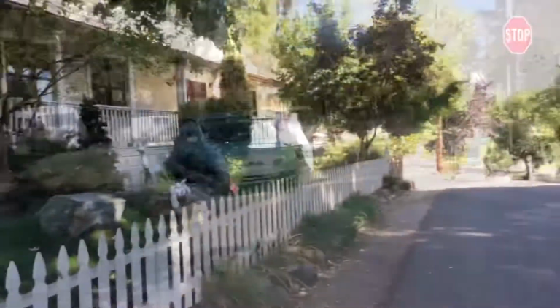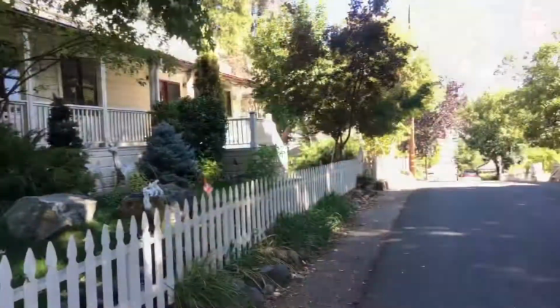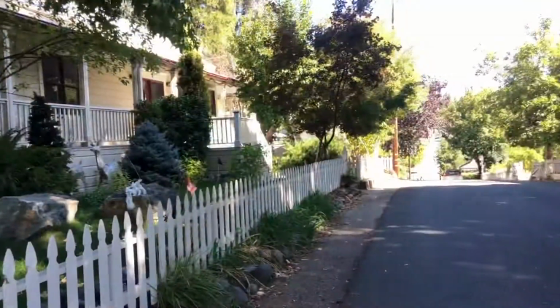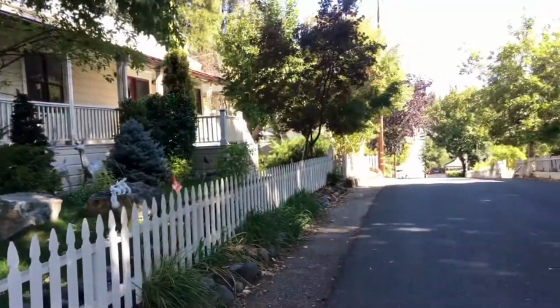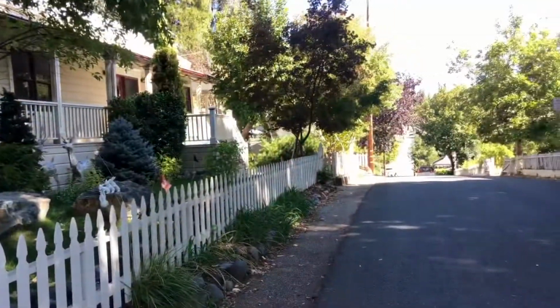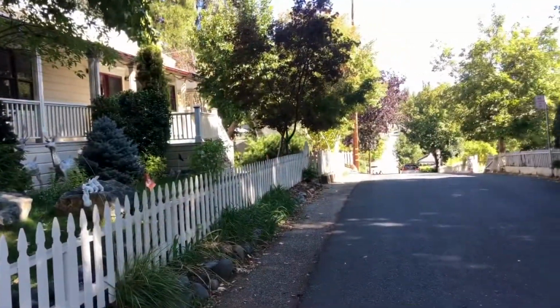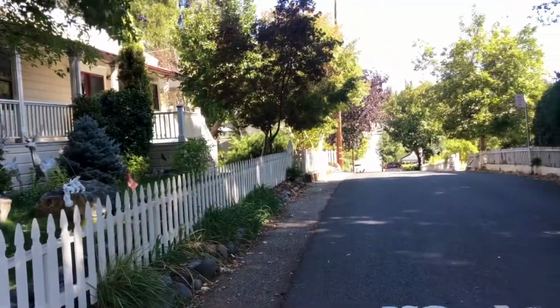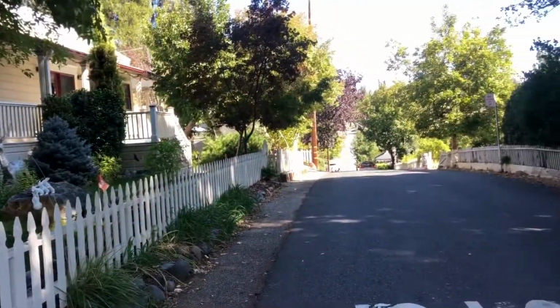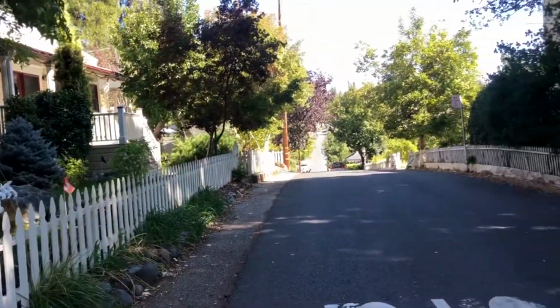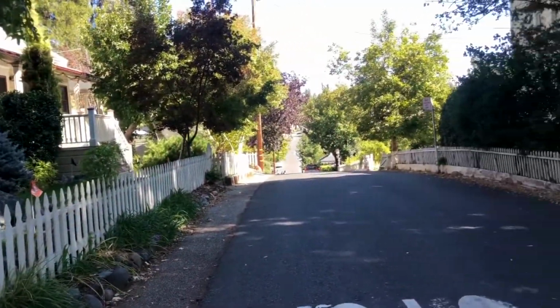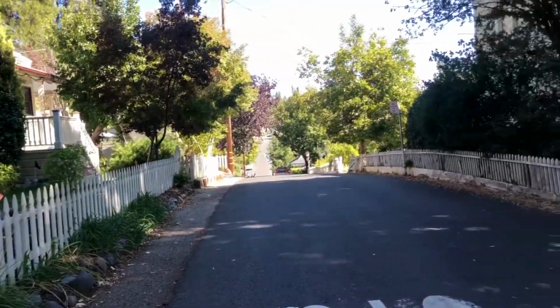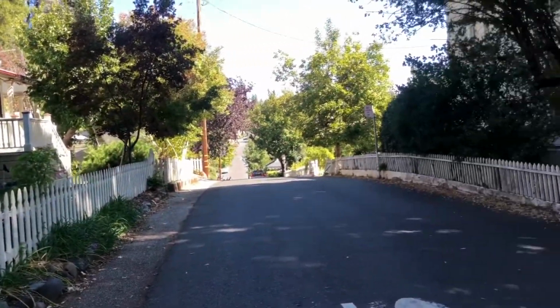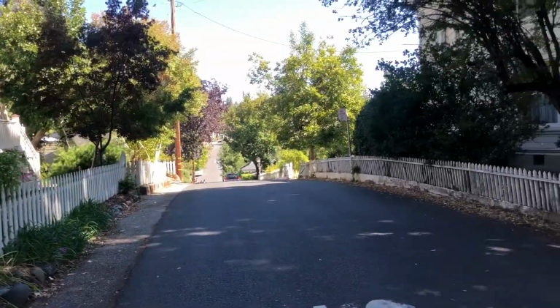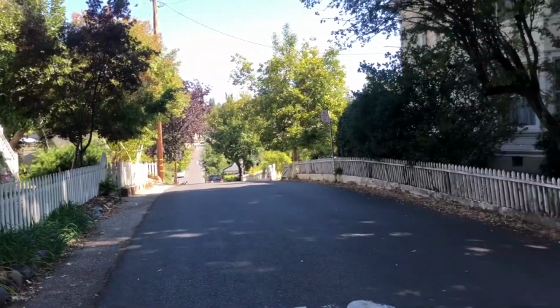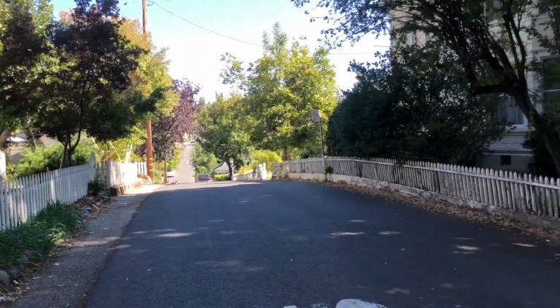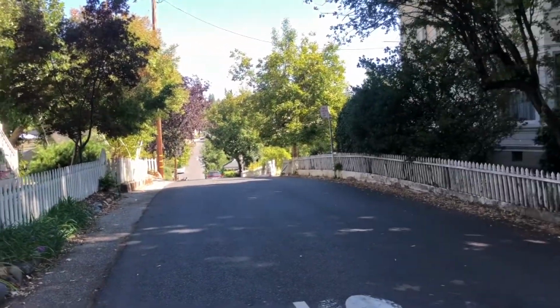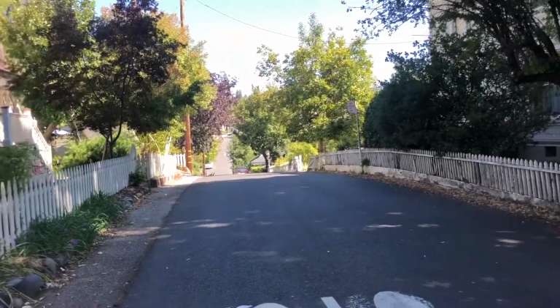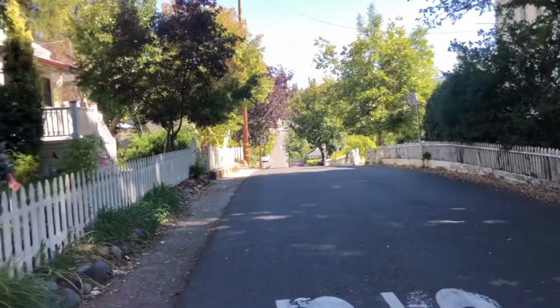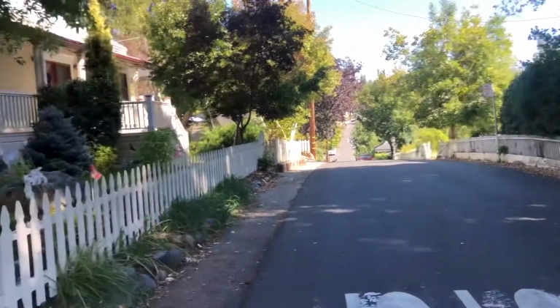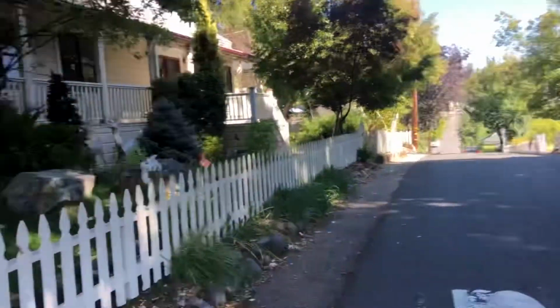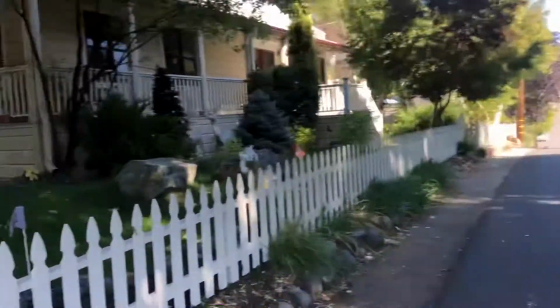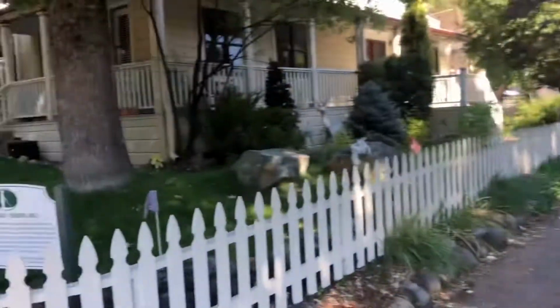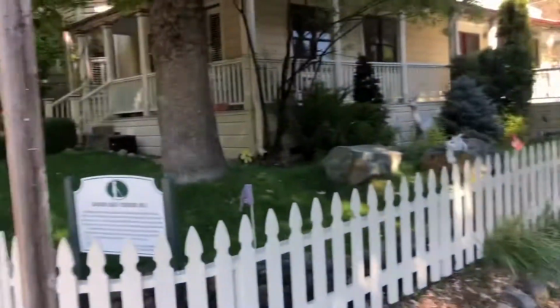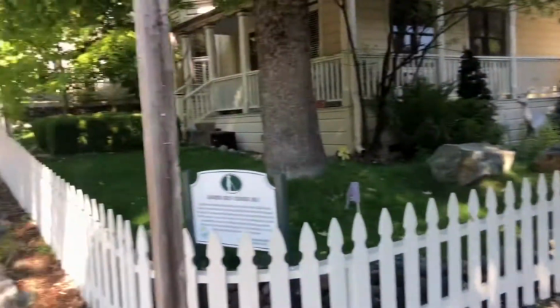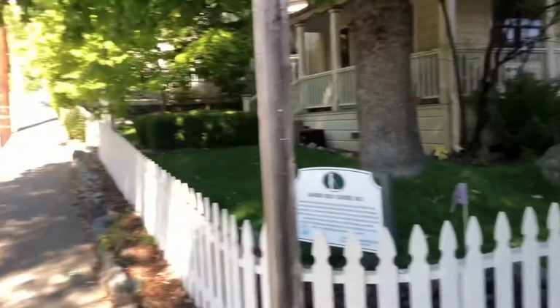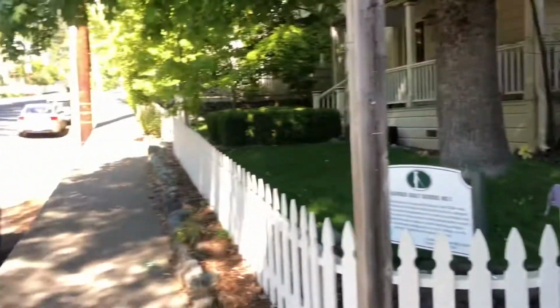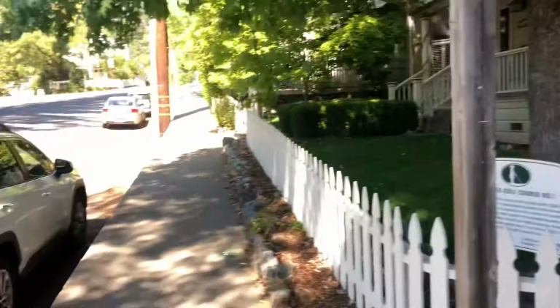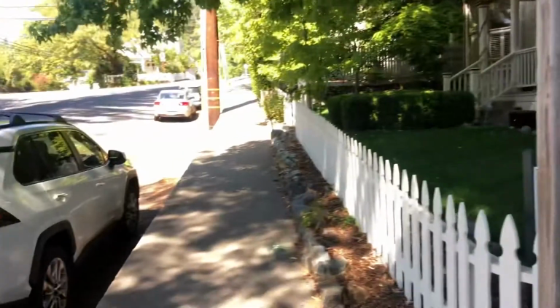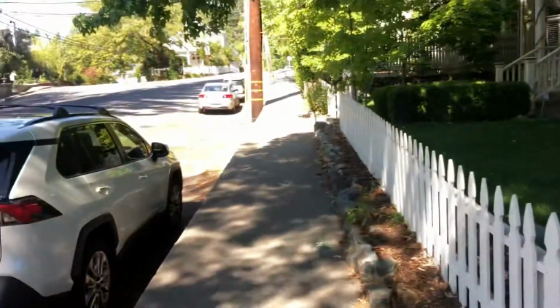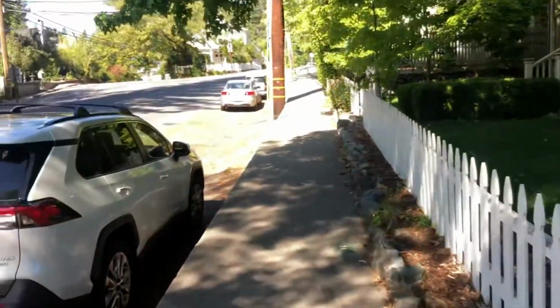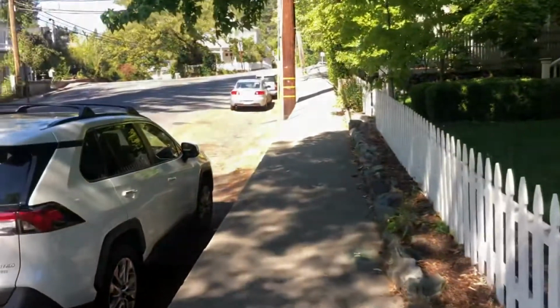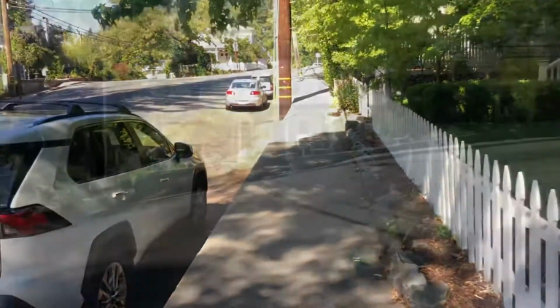Just residential streets — tree-lined, pretty, with nice sidewalks.